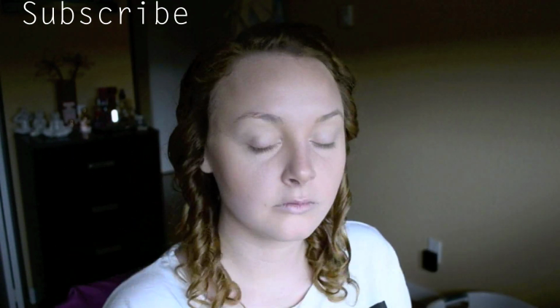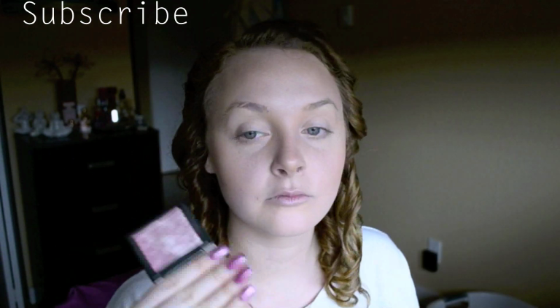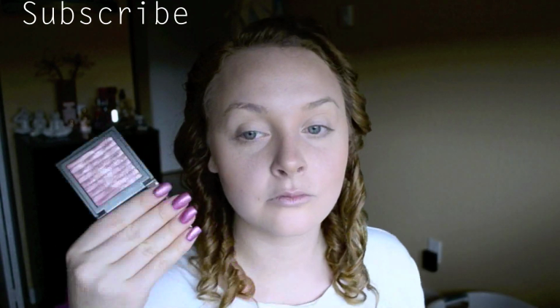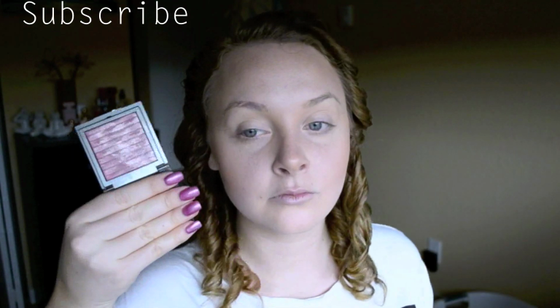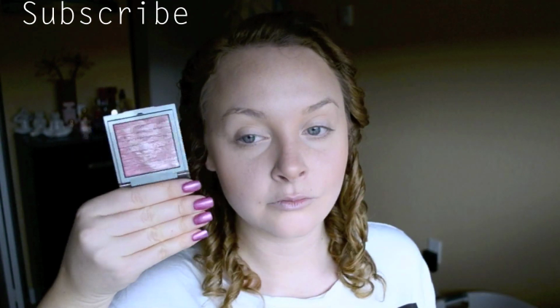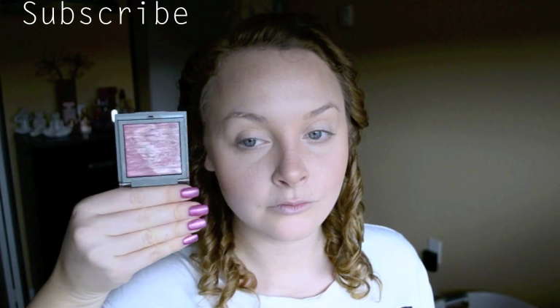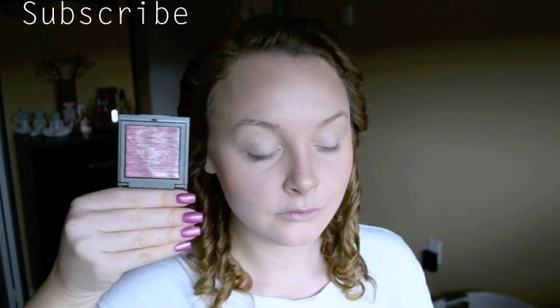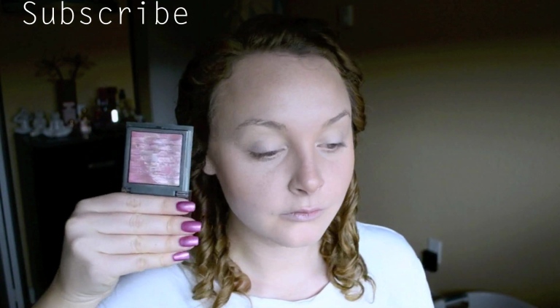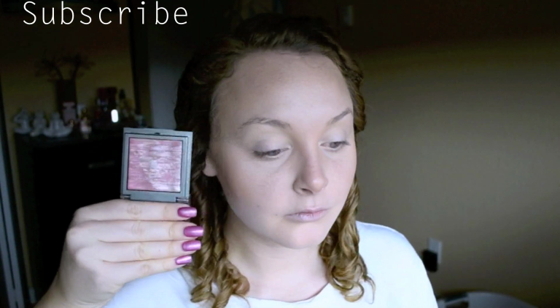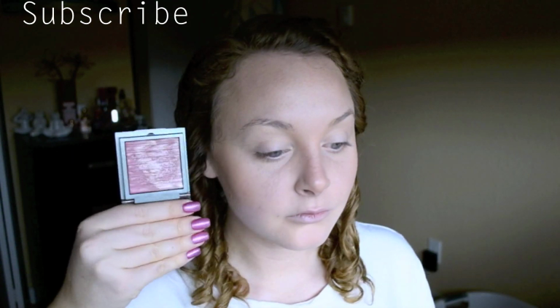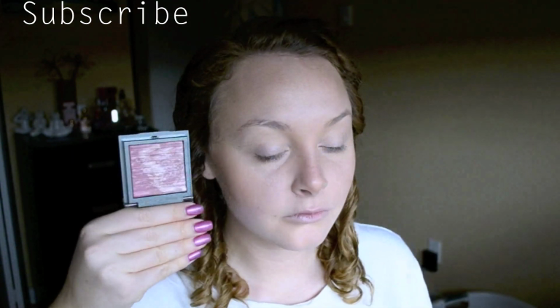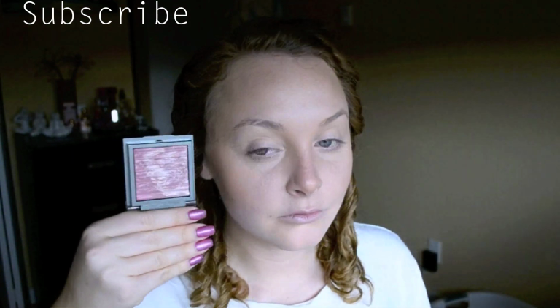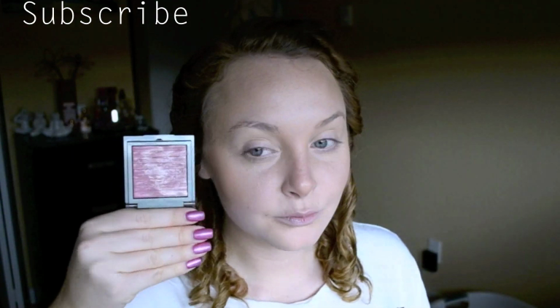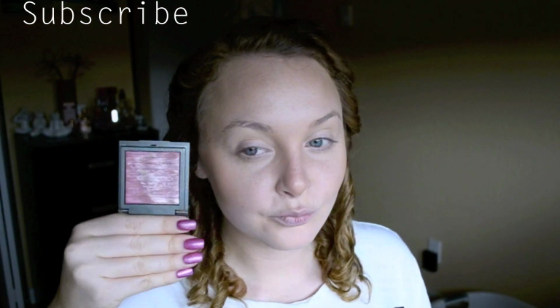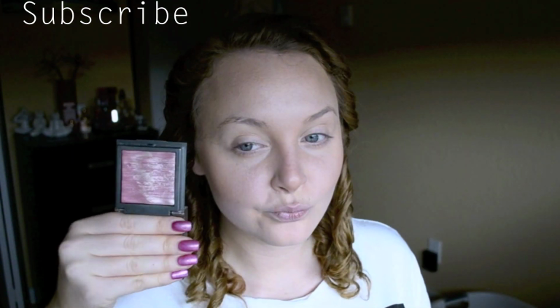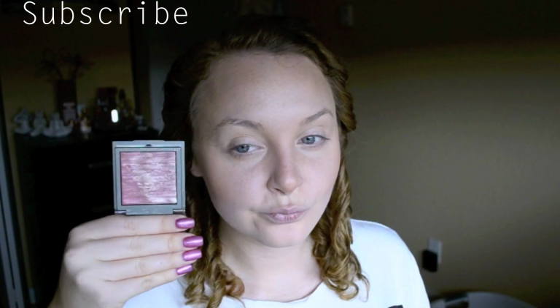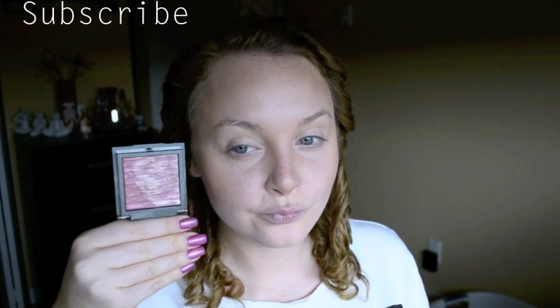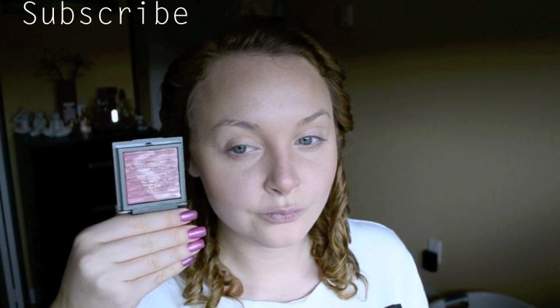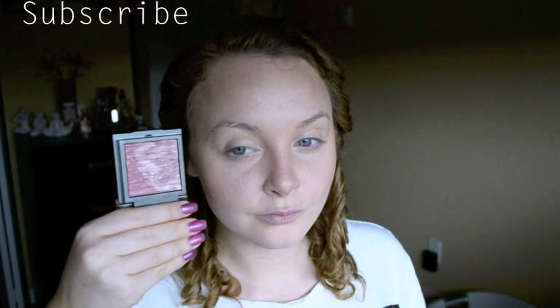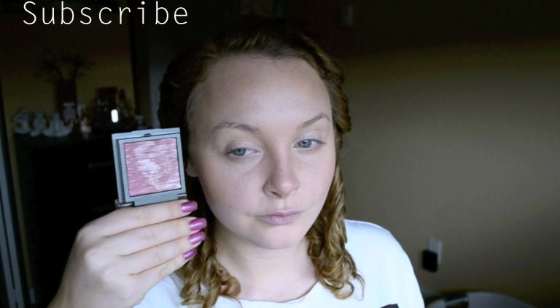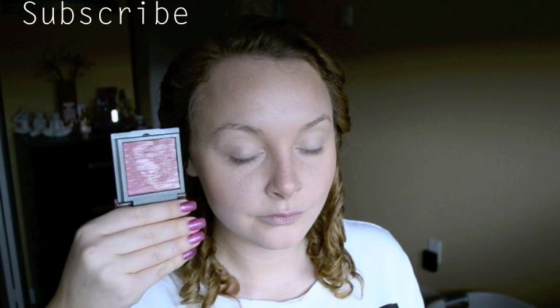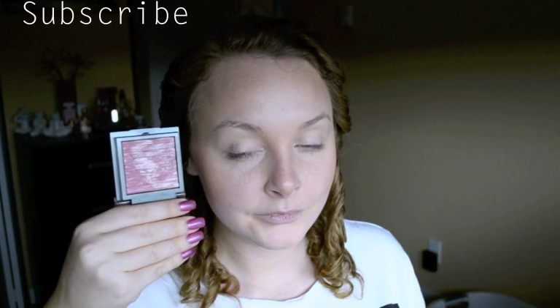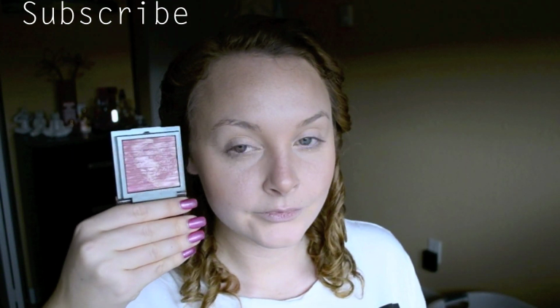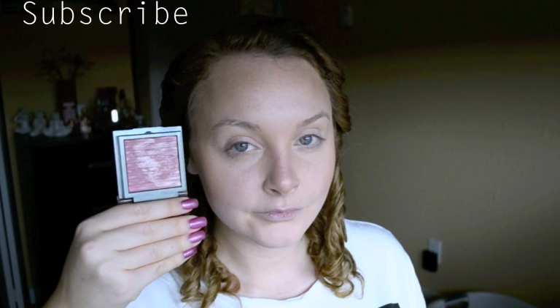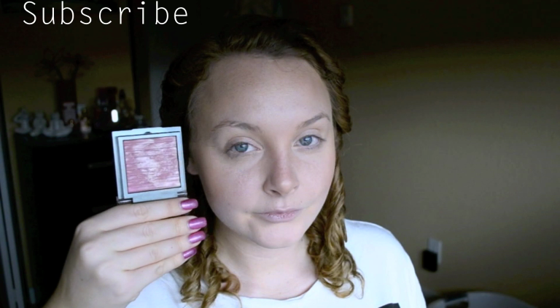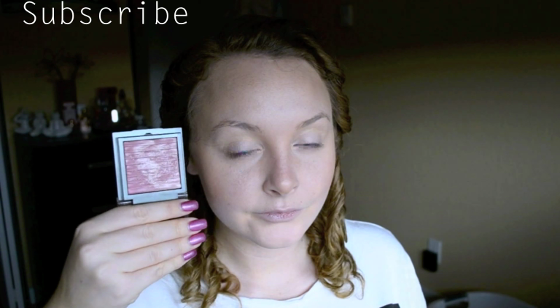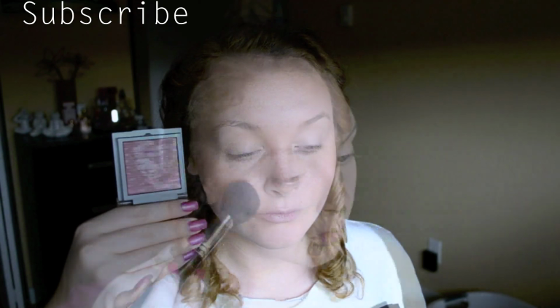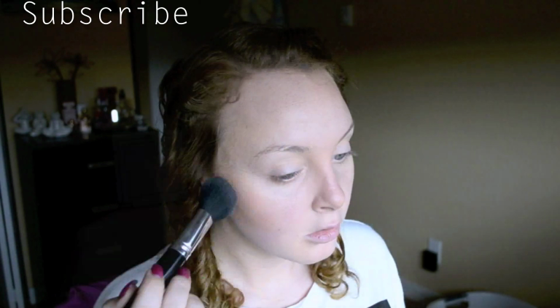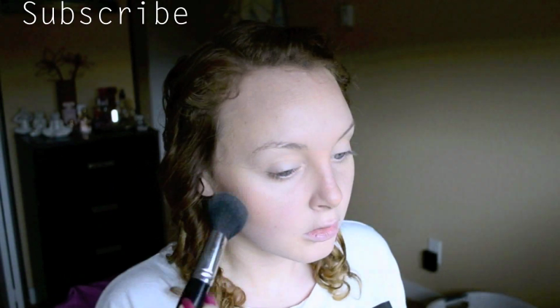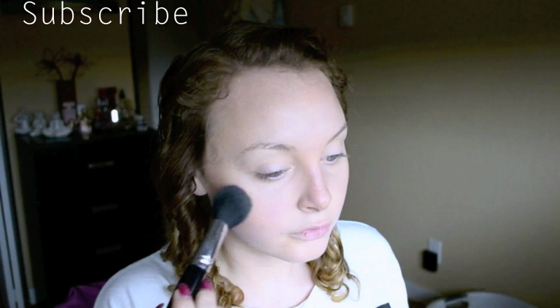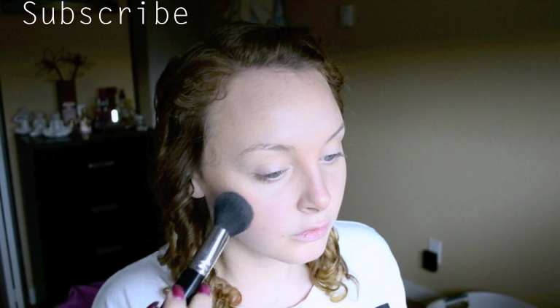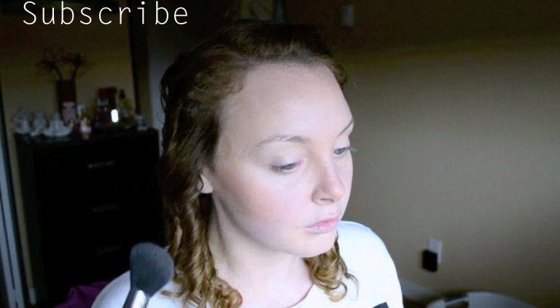Now go in with your favorite blush and highlighter and apply them in the spots that you would normally do so.